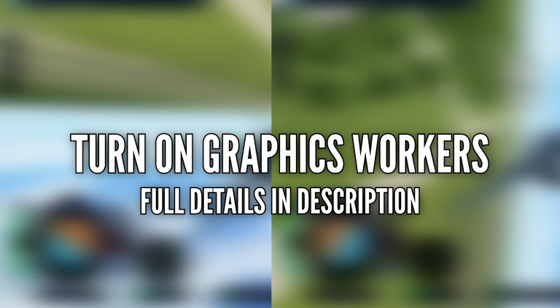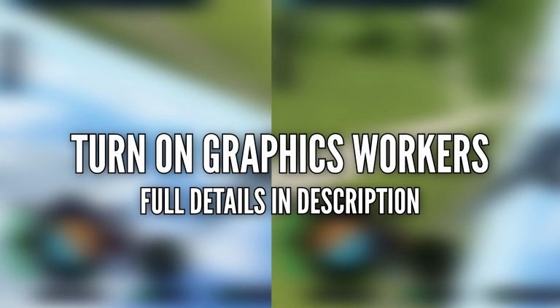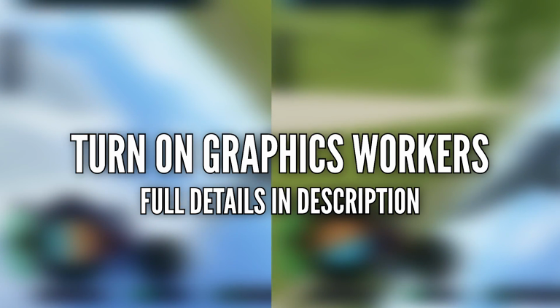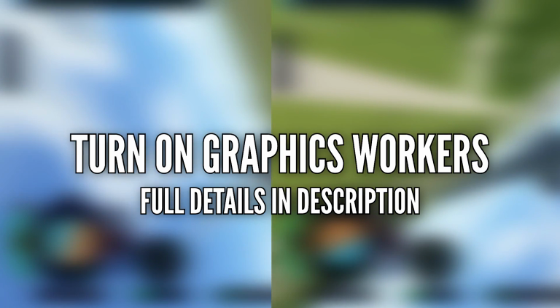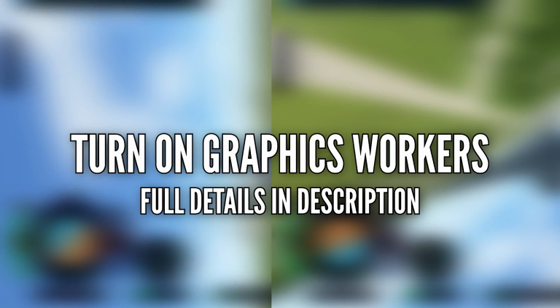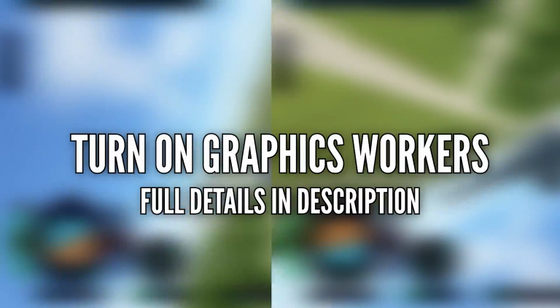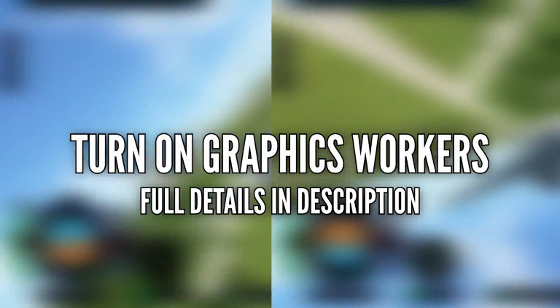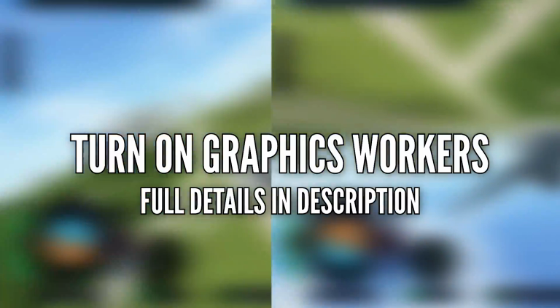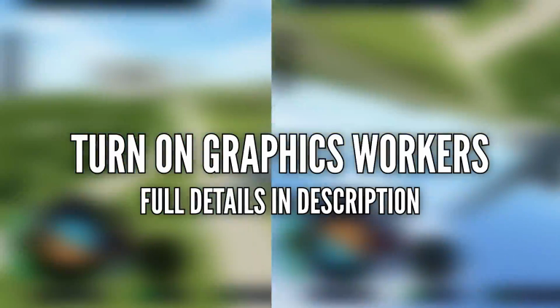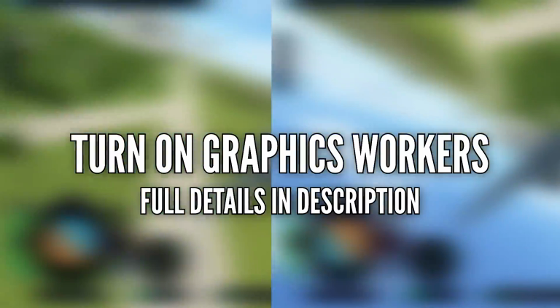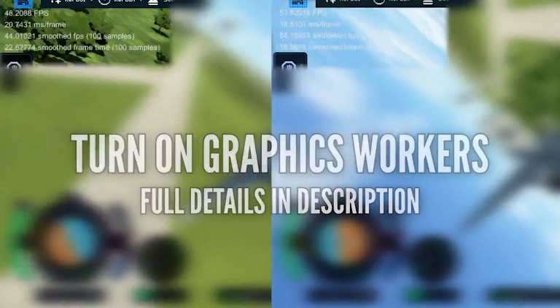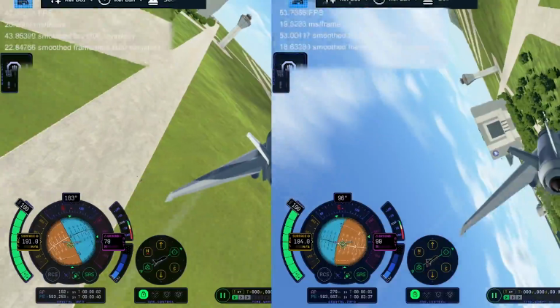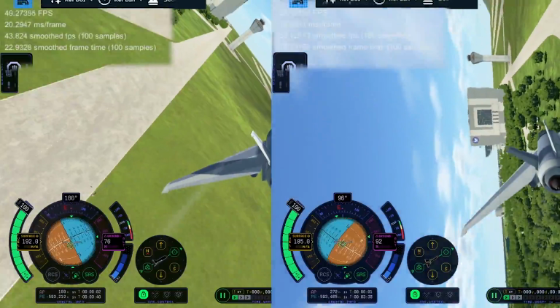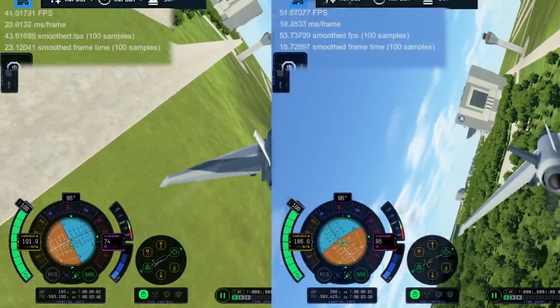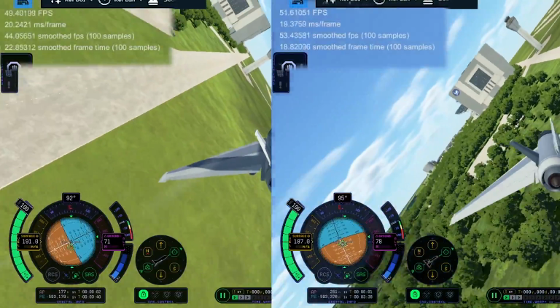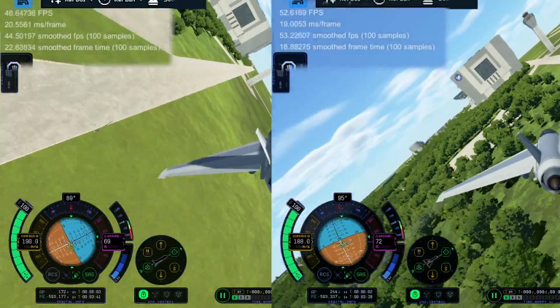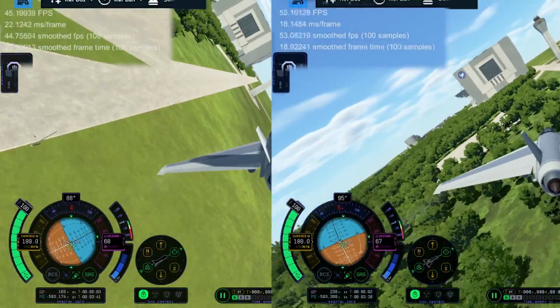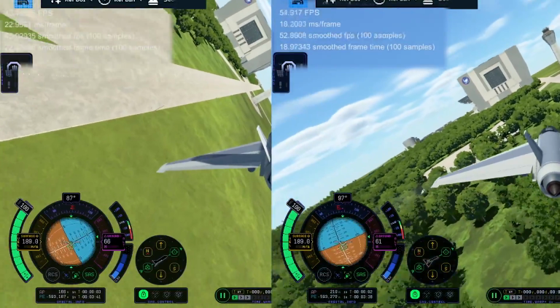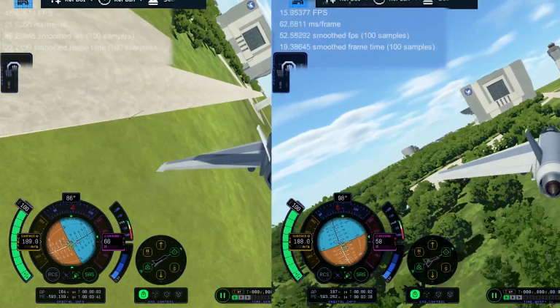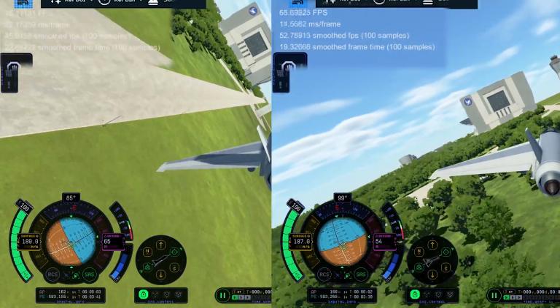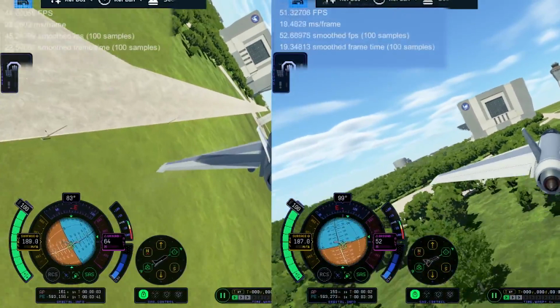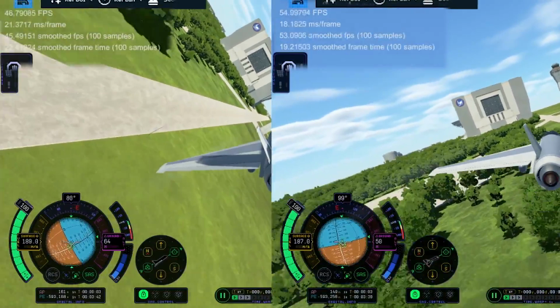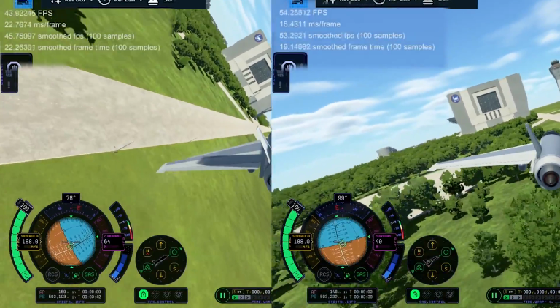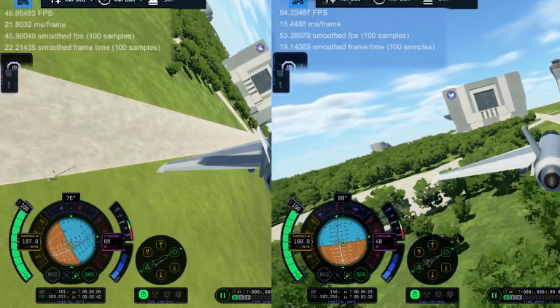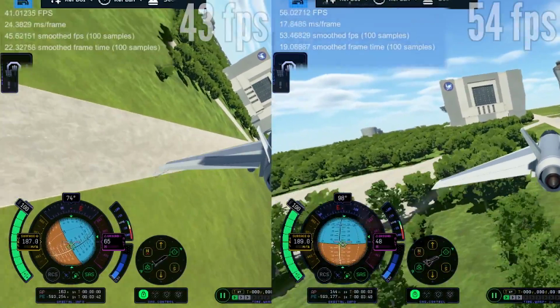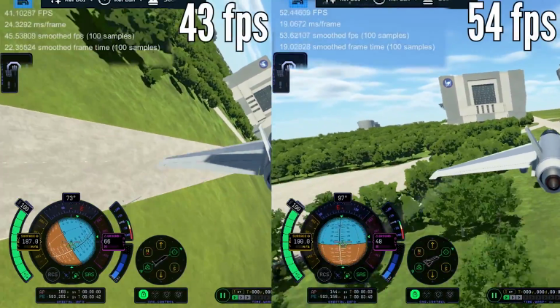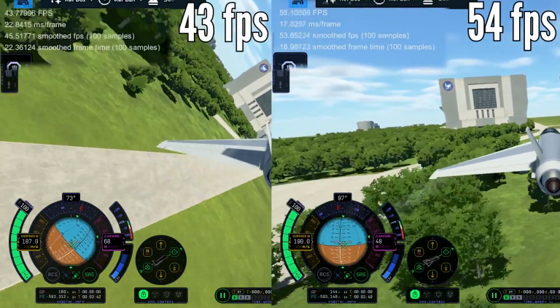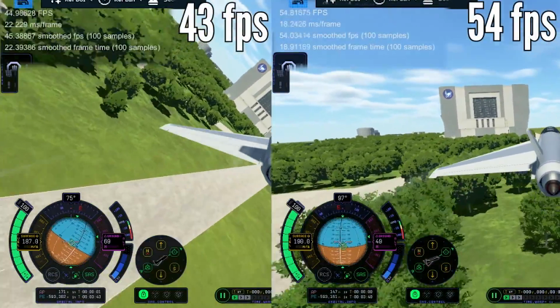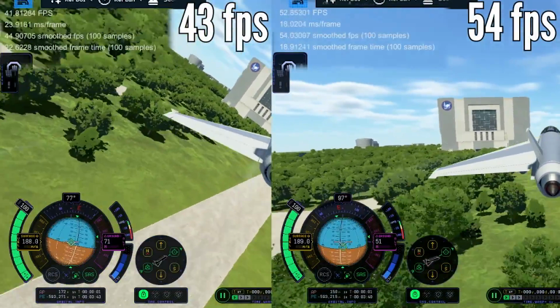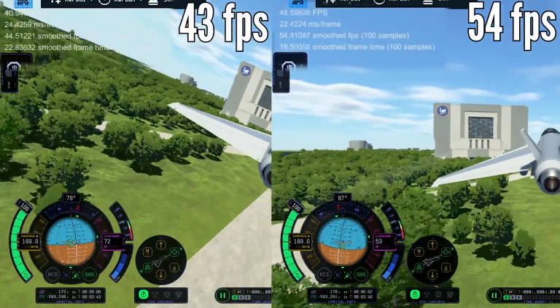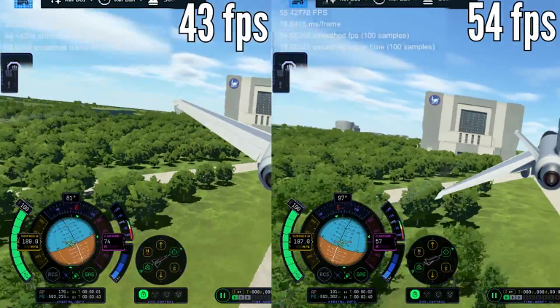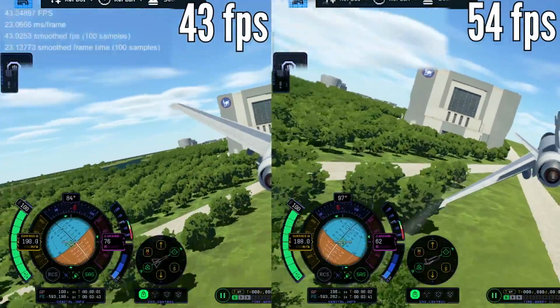By adding just two lines to the config file you can turn on graphics workers and increase performance, in my case by about 20%.